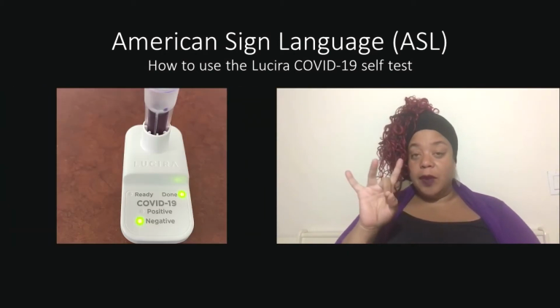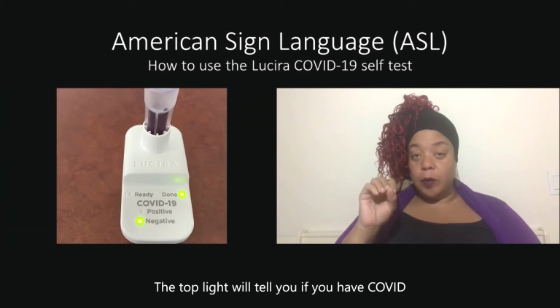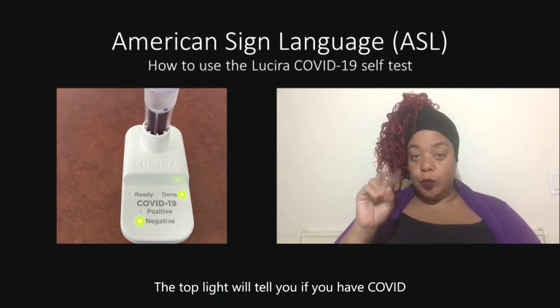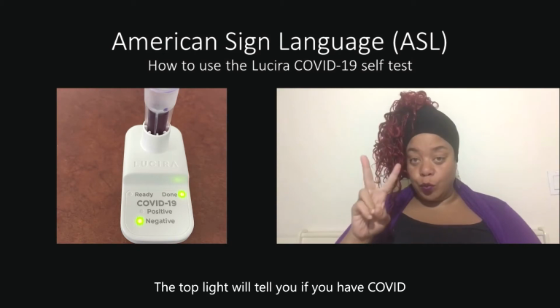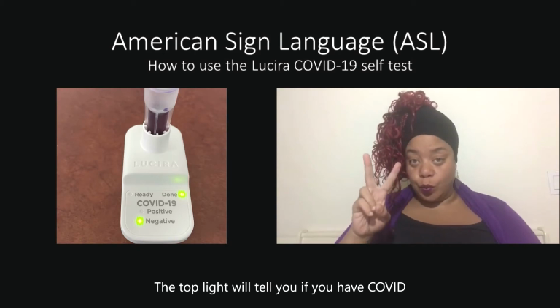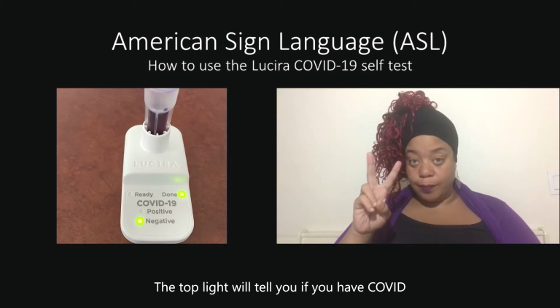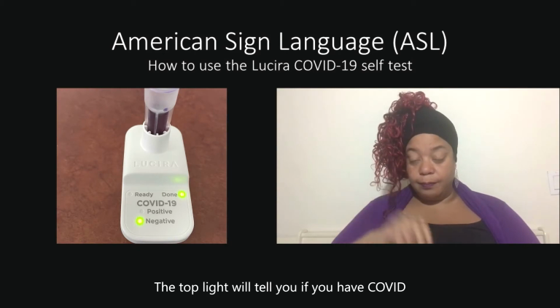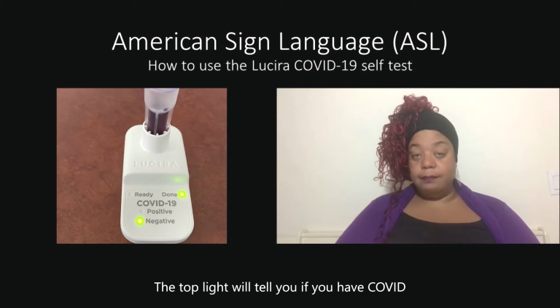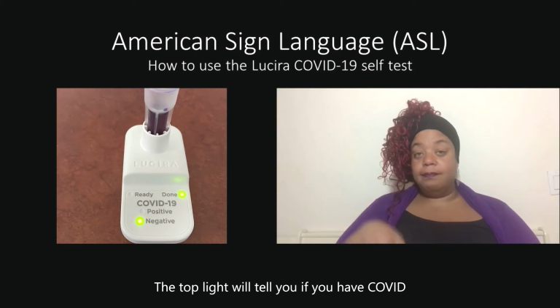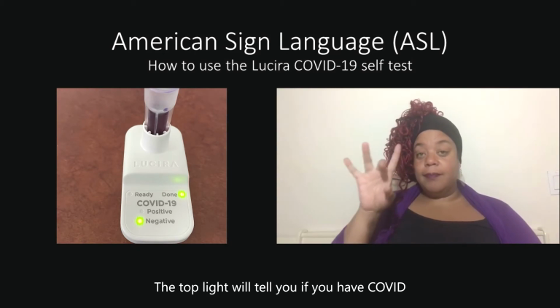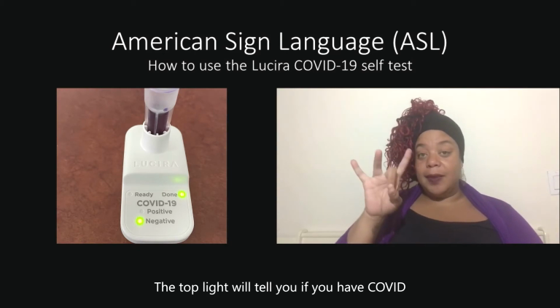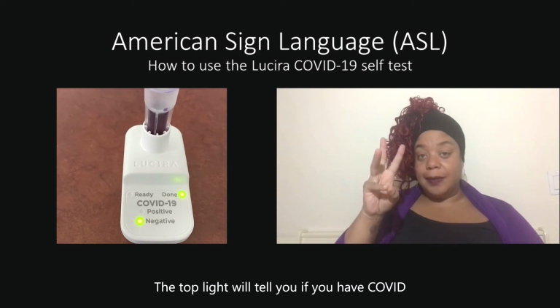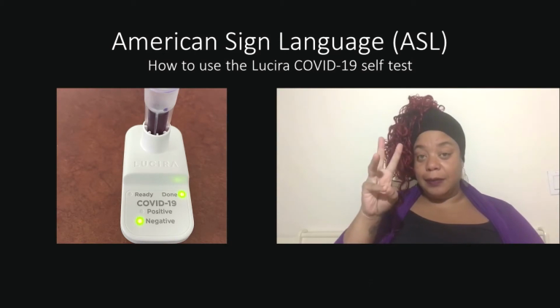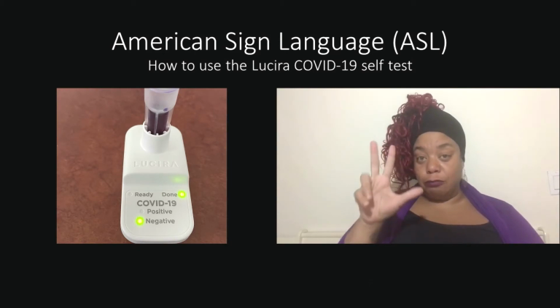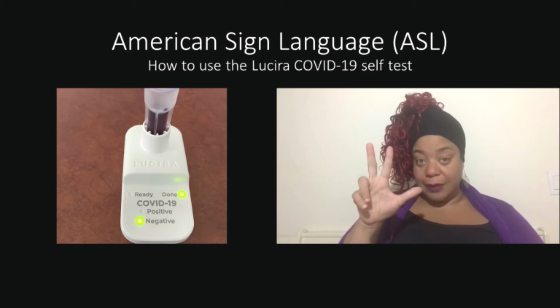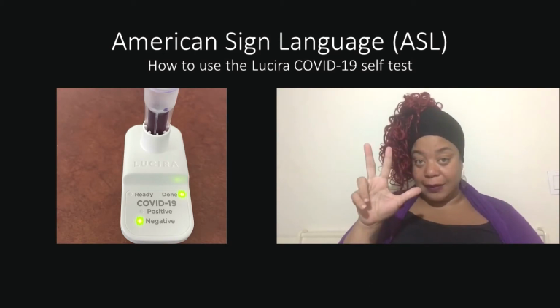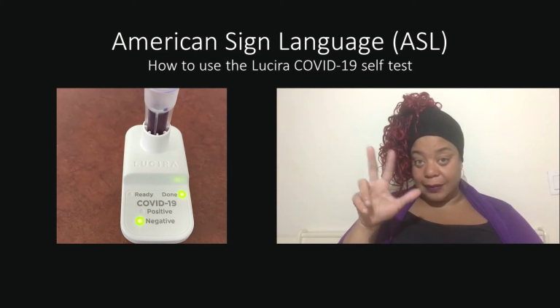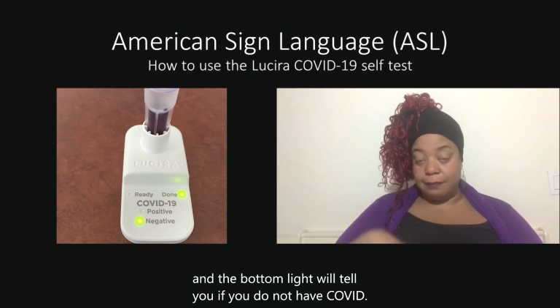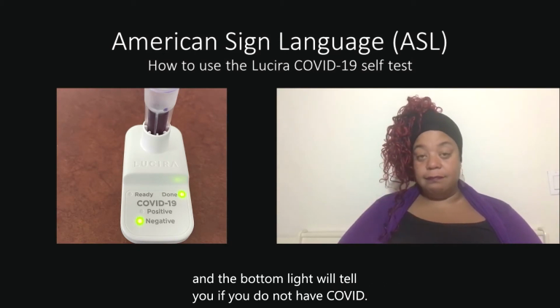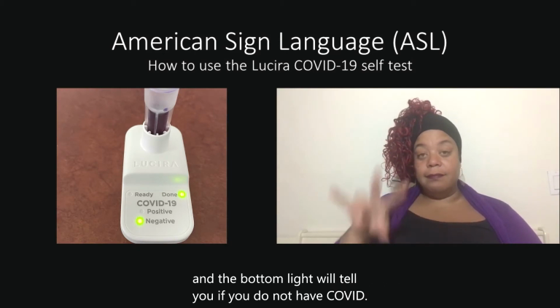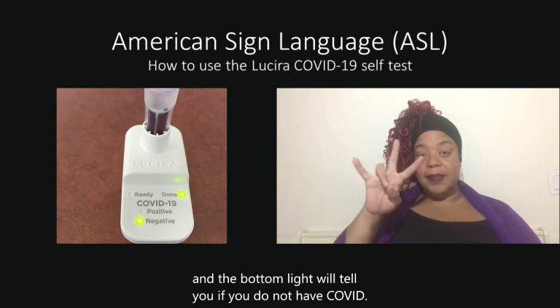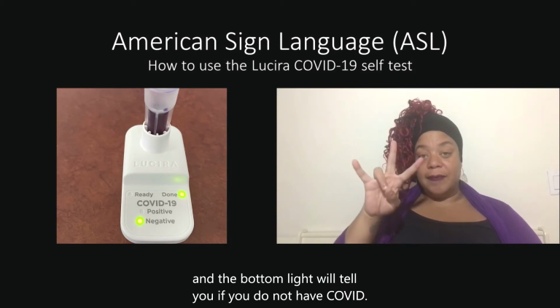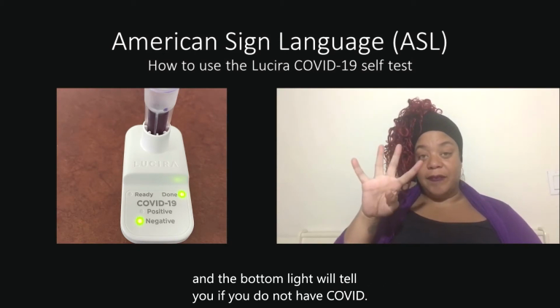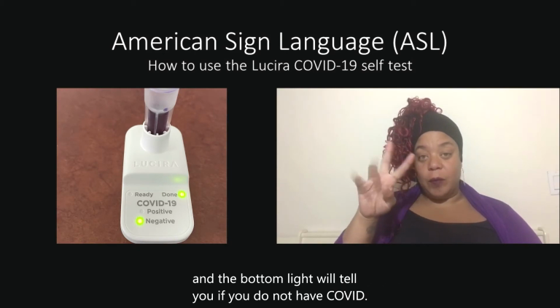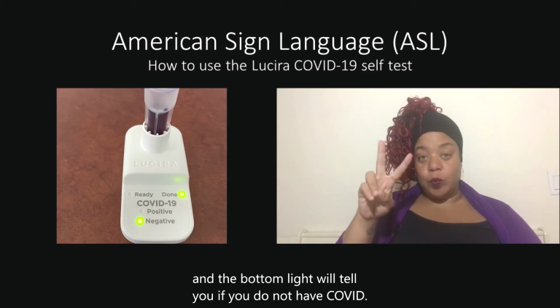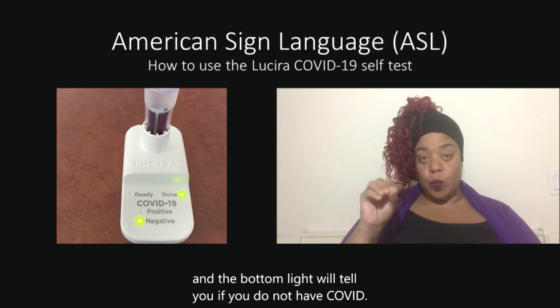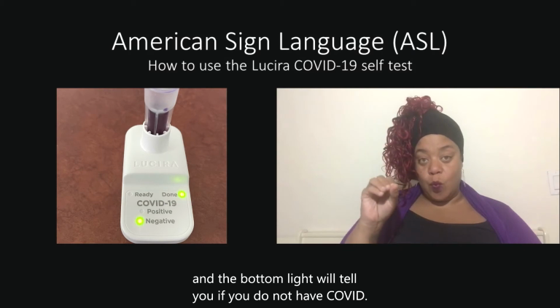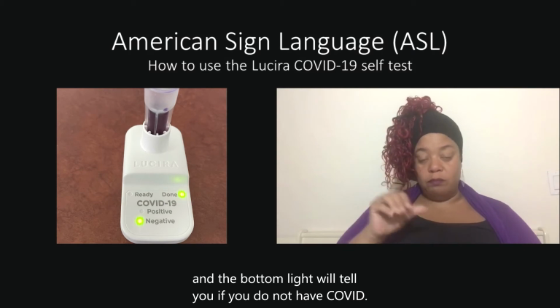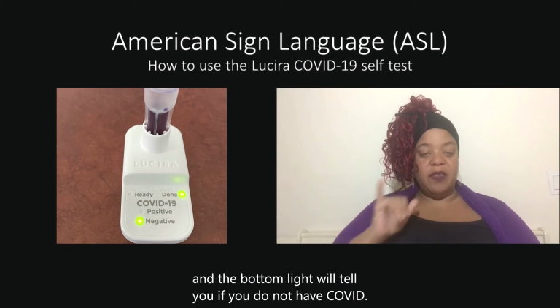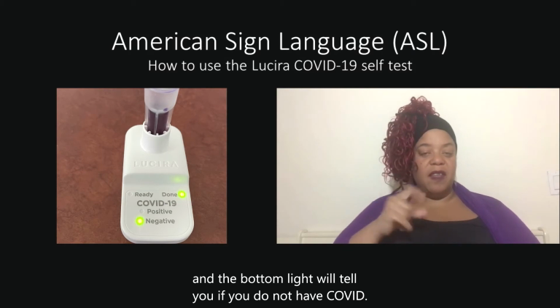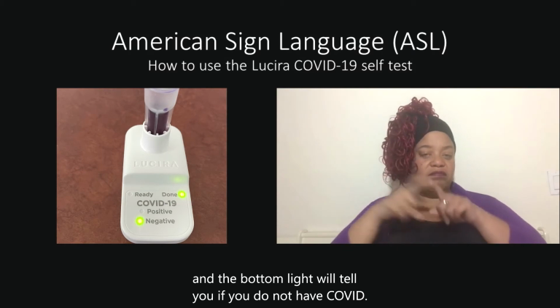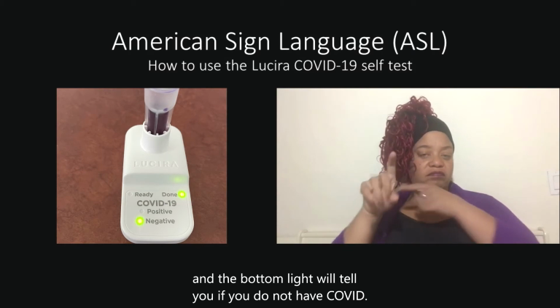The top light will tell you if you have COVID, and the bottom light will tell you if you do not have COVID.